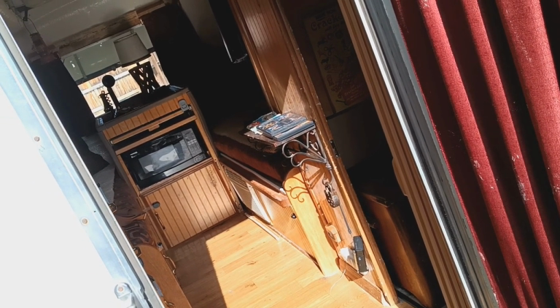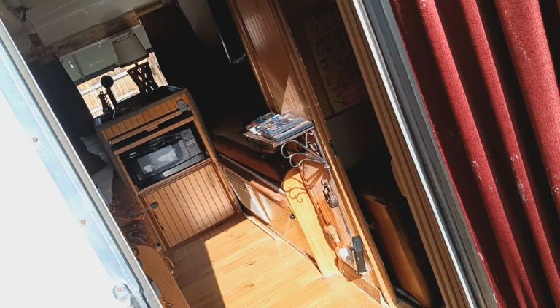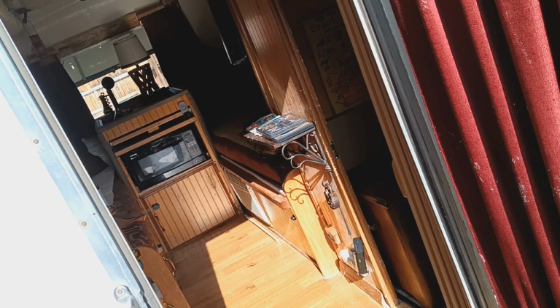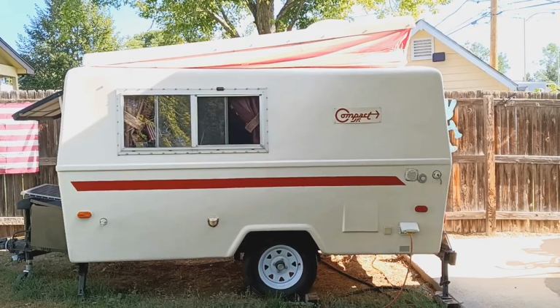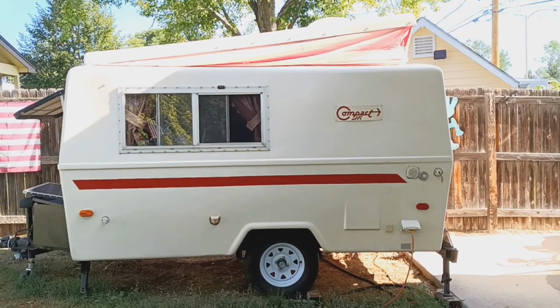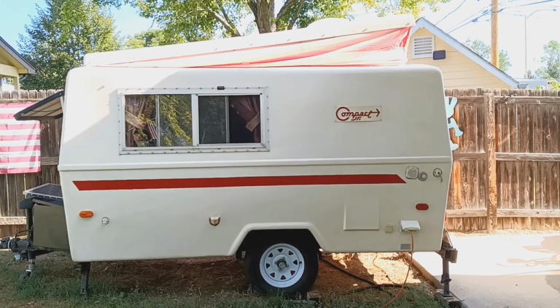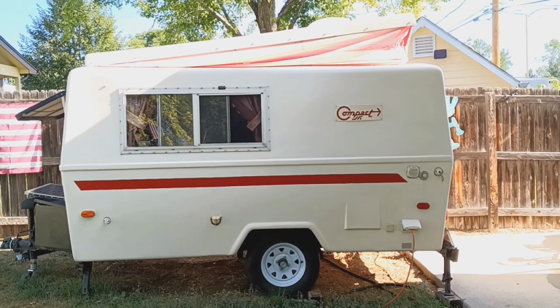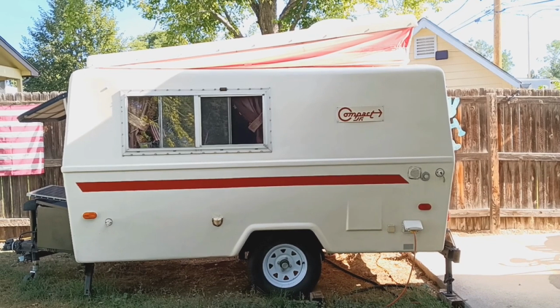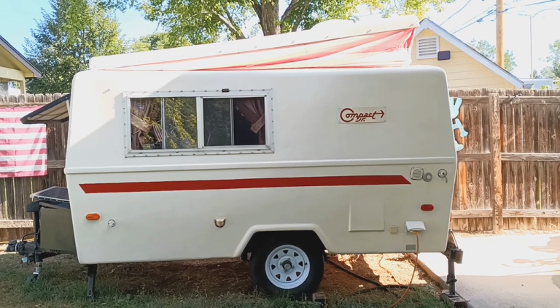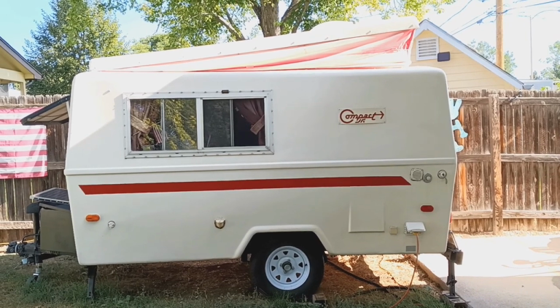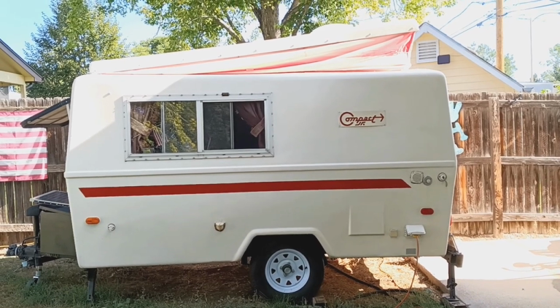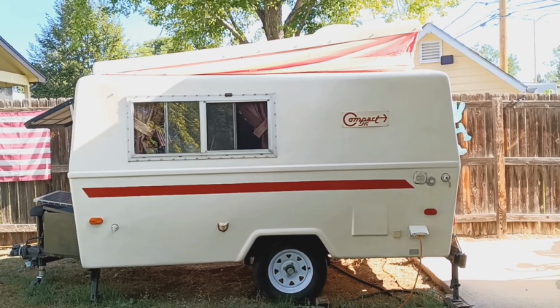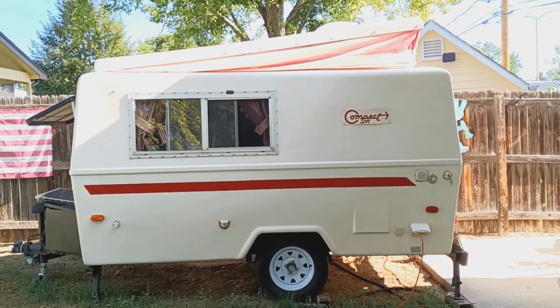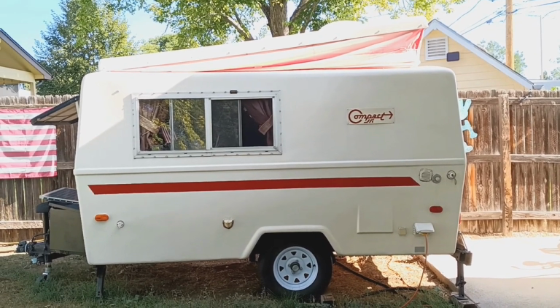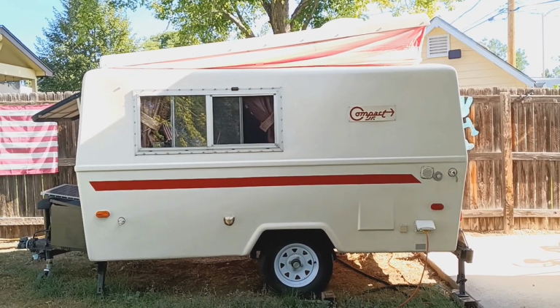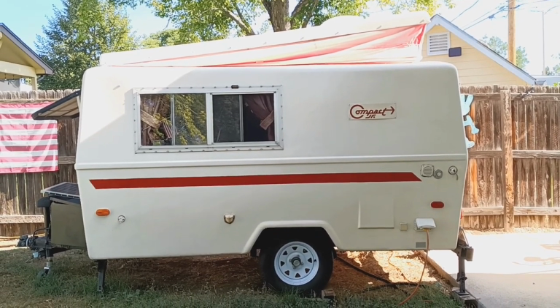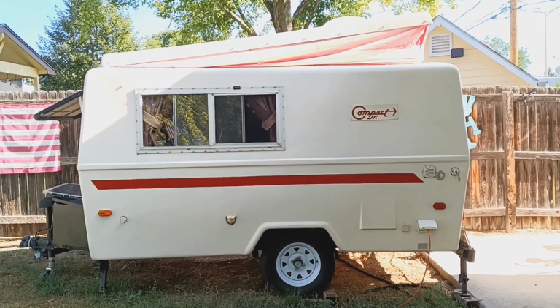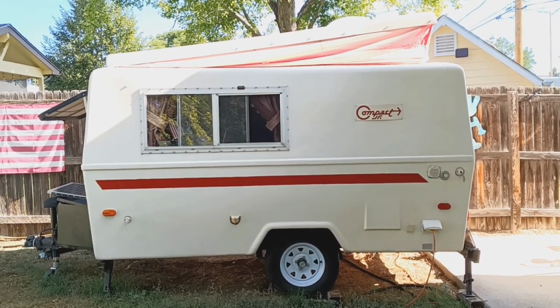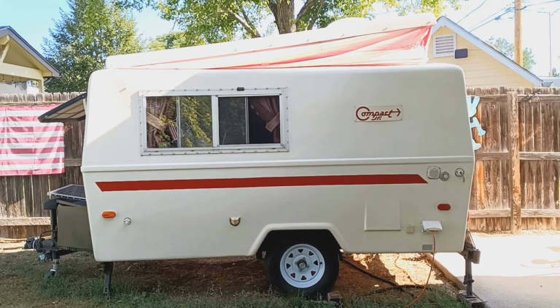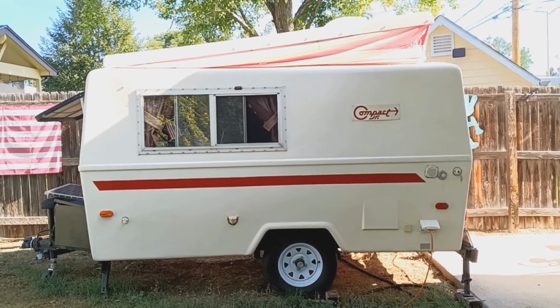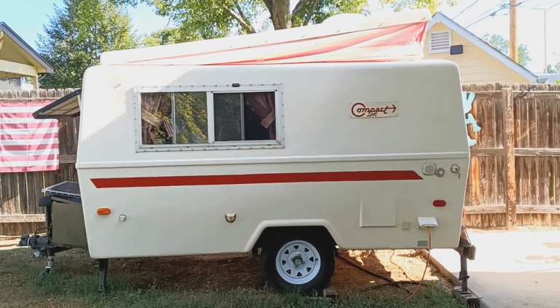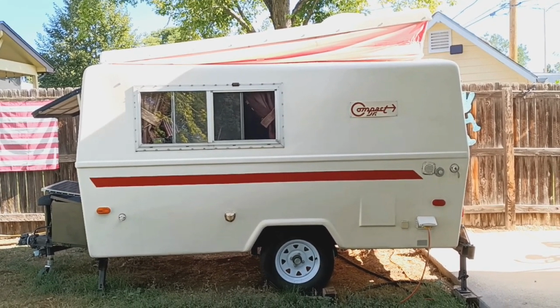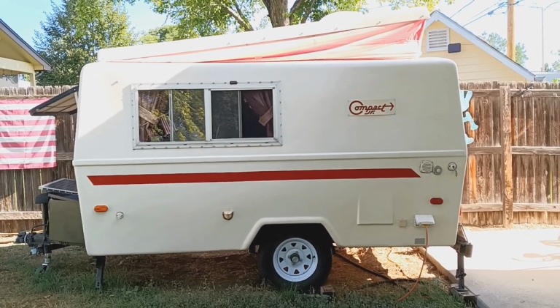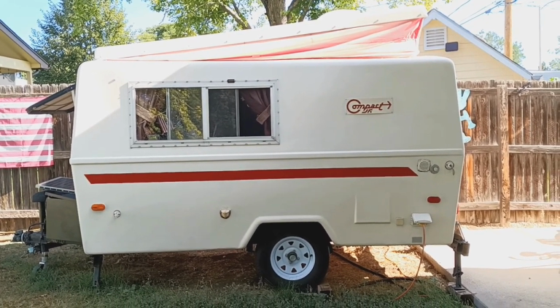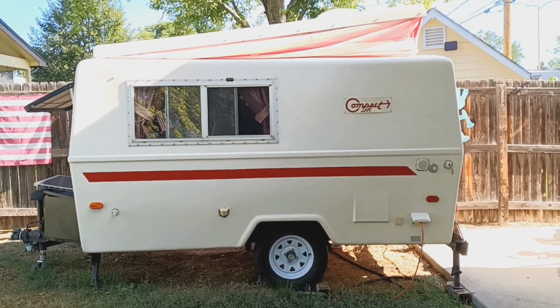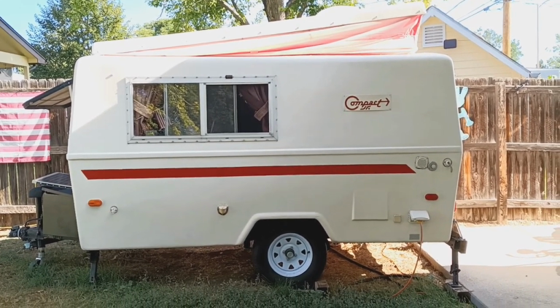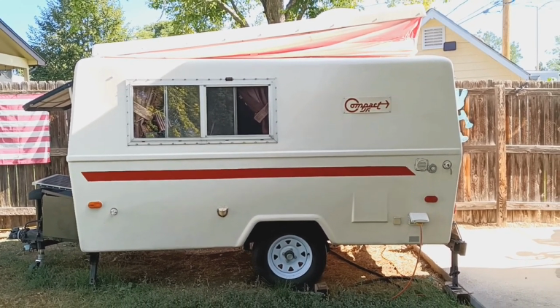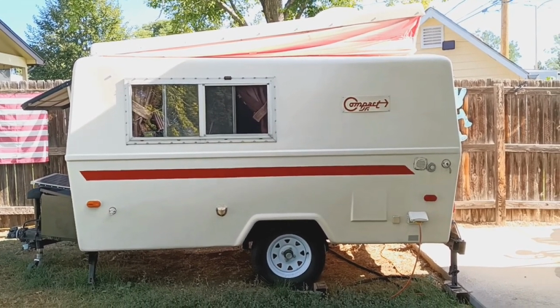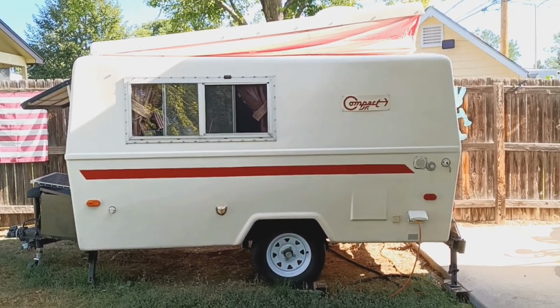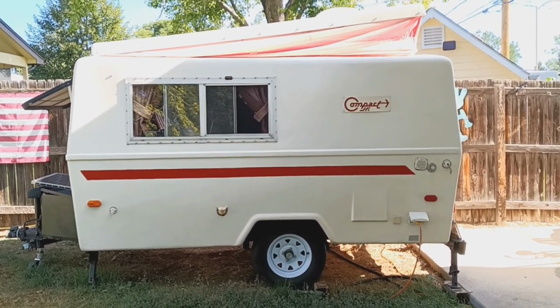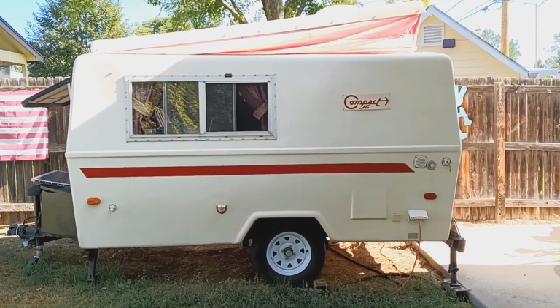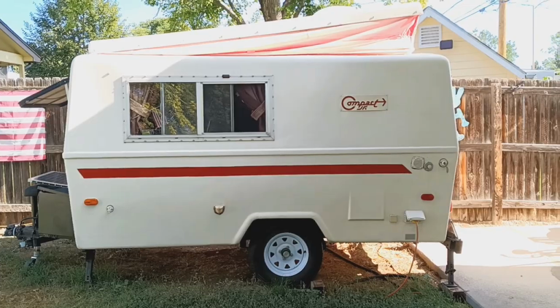And so there you have it — the 1972 Hunter Compact Jr. trailer.